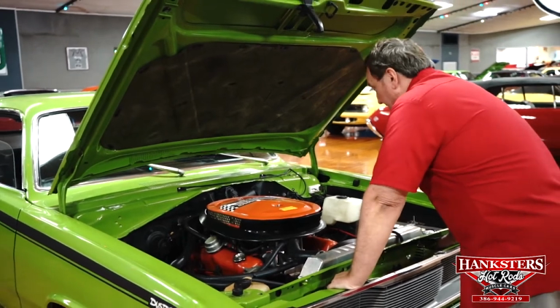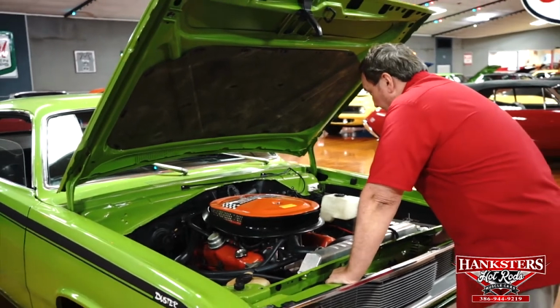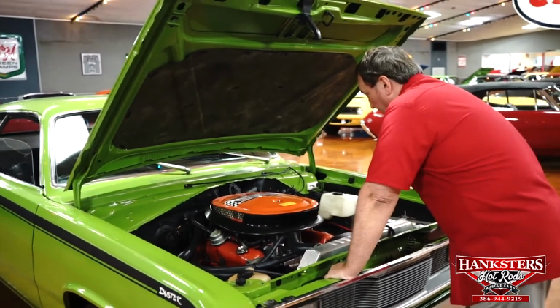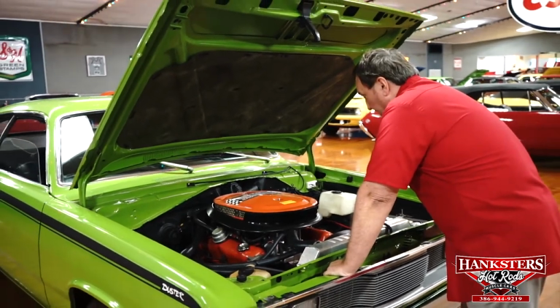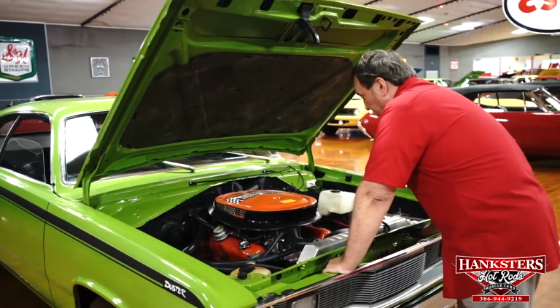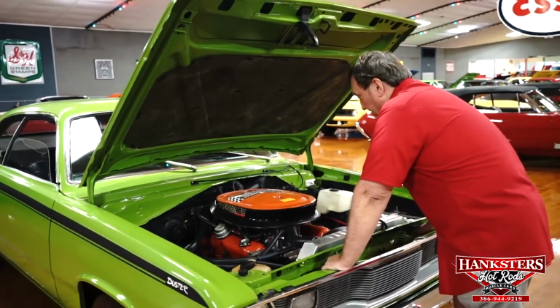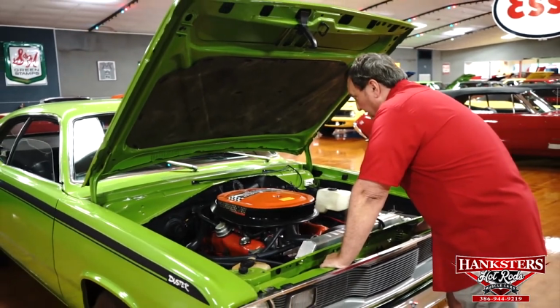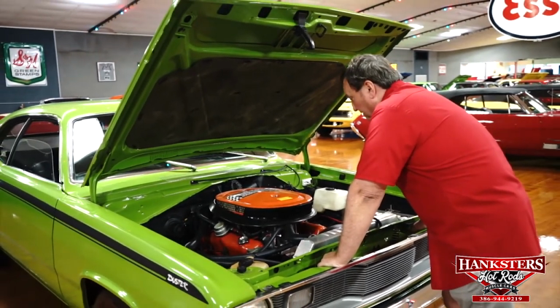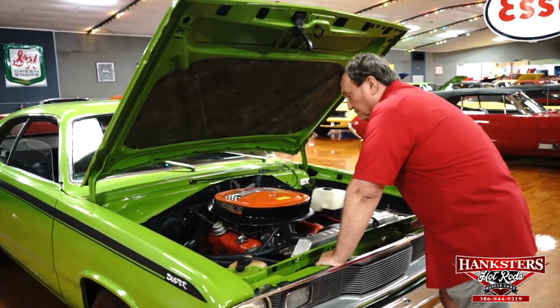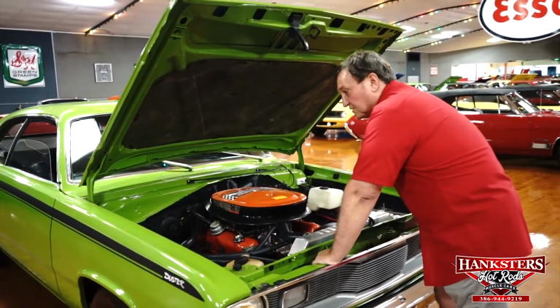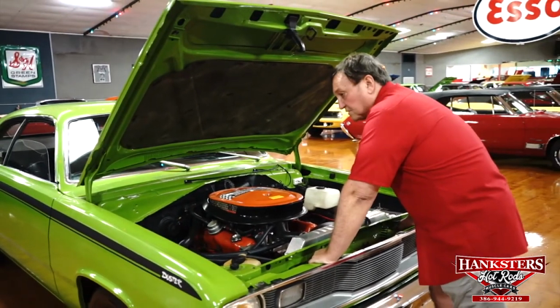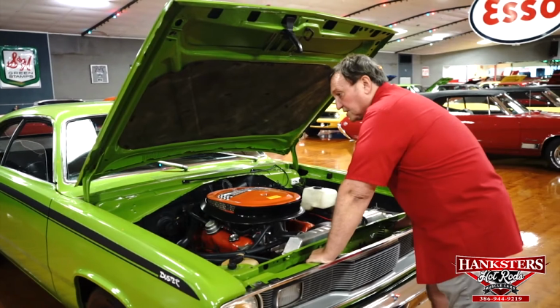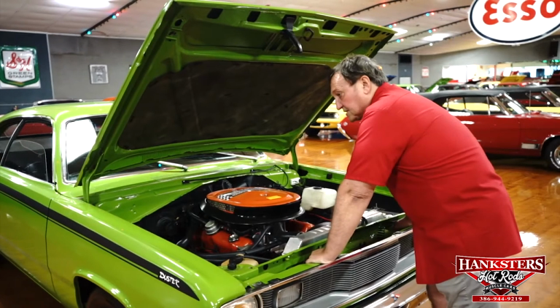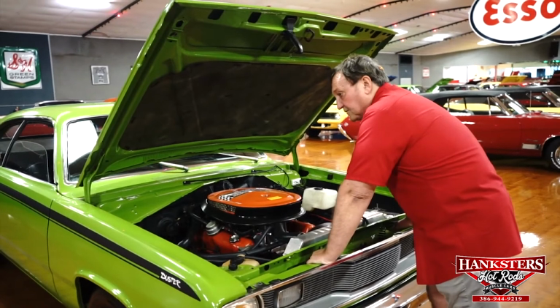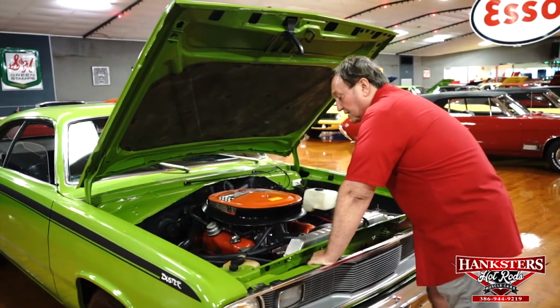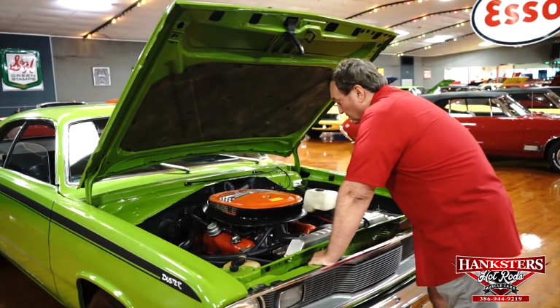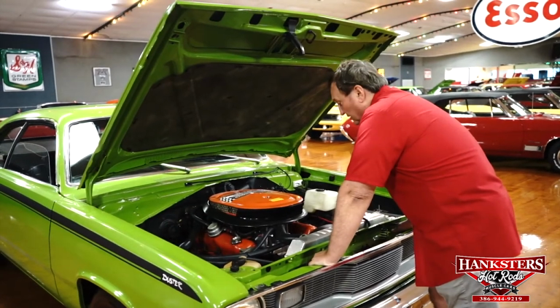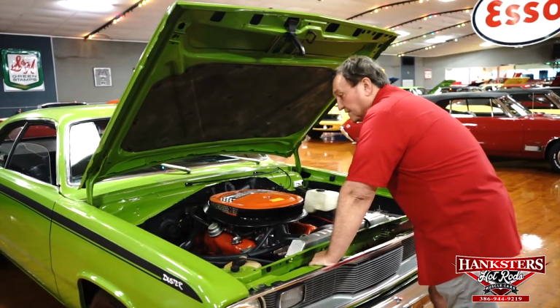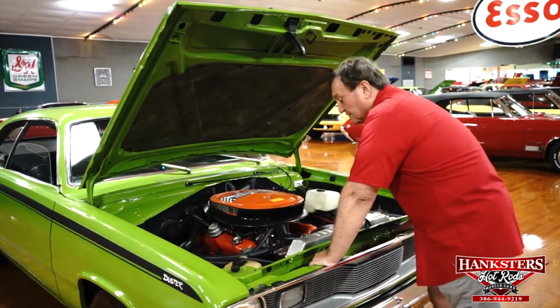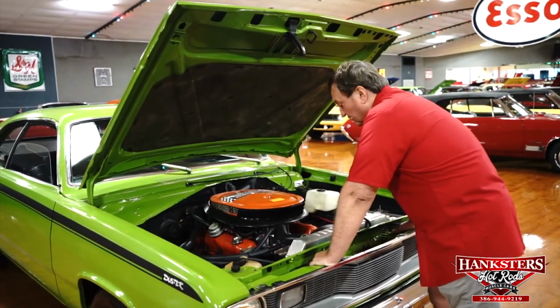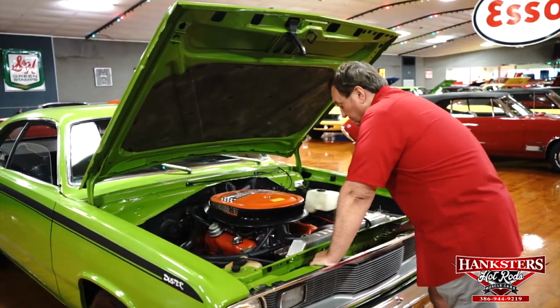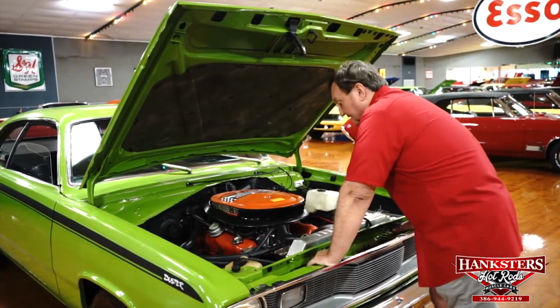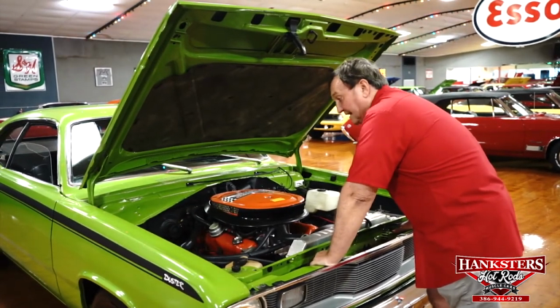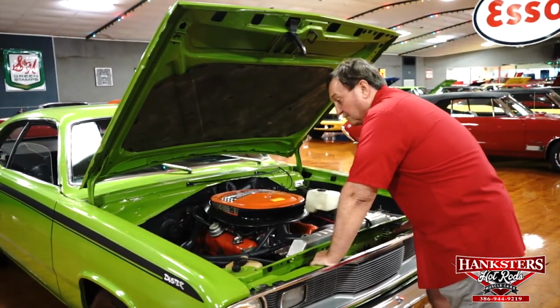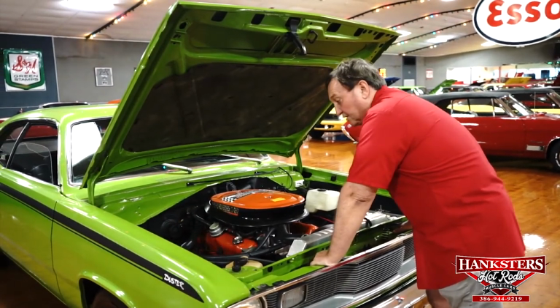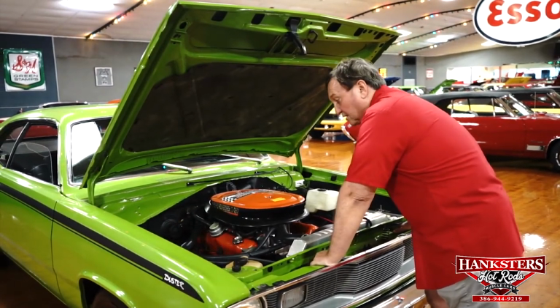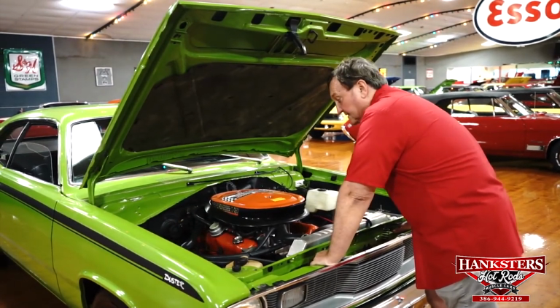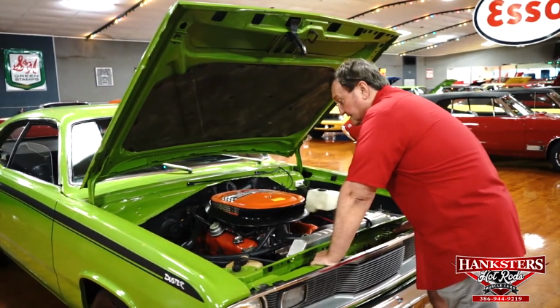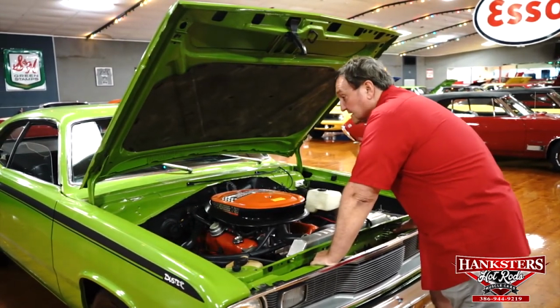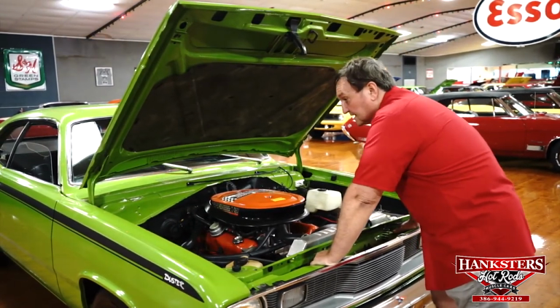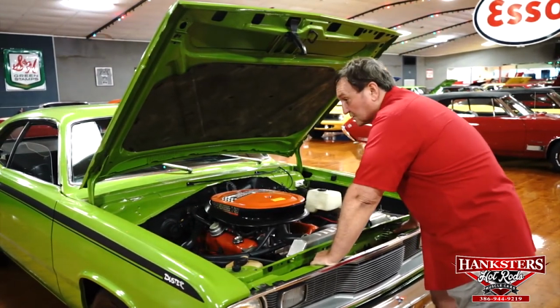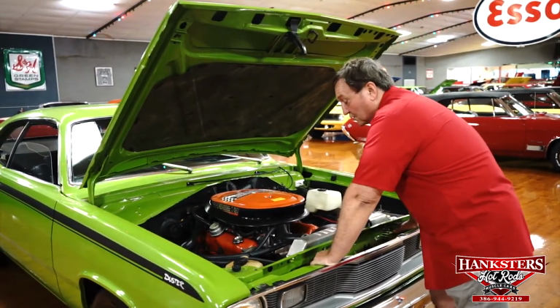This is a six pack with the correct 340 six pack intake manifold on it and a cam, so it's going to be somewhere really, really close to that 400 mark. In a light body car like this, it cooks.